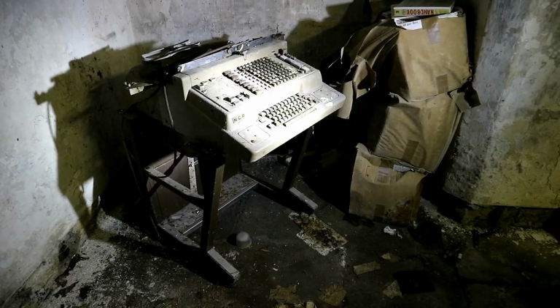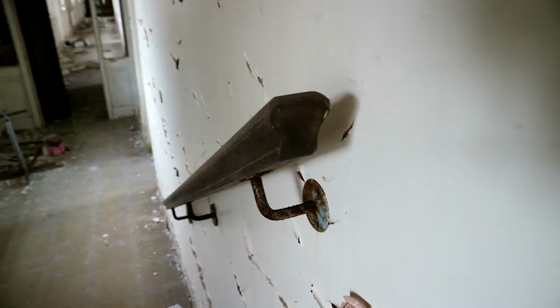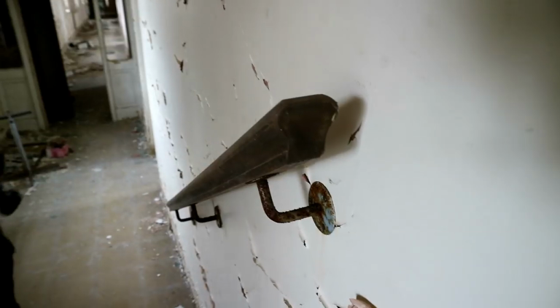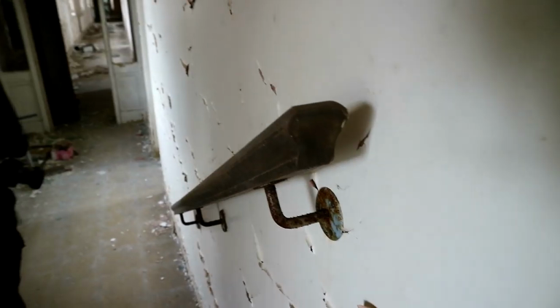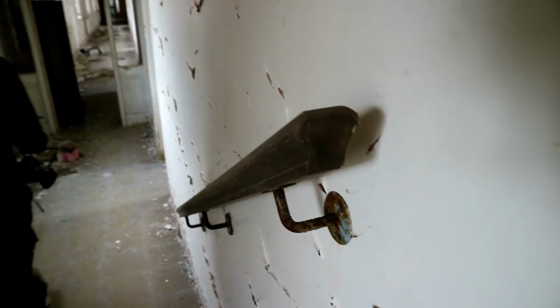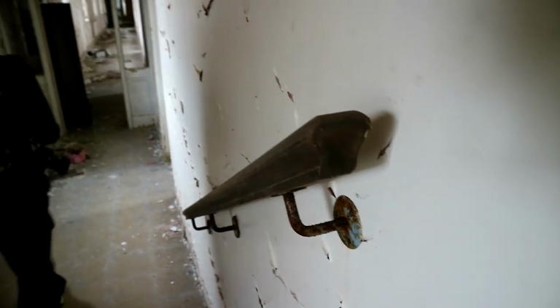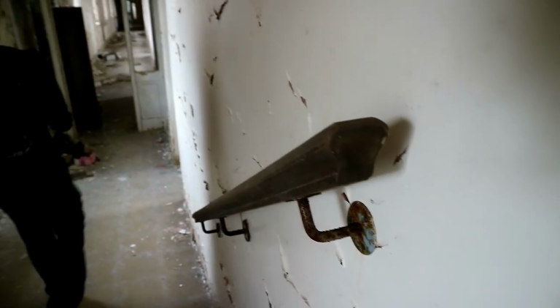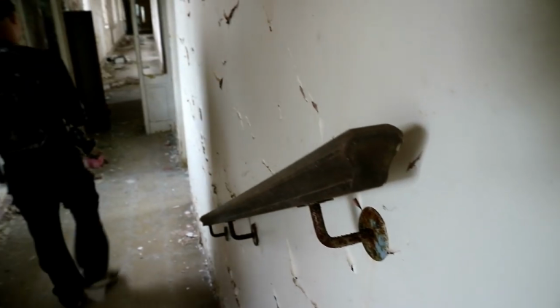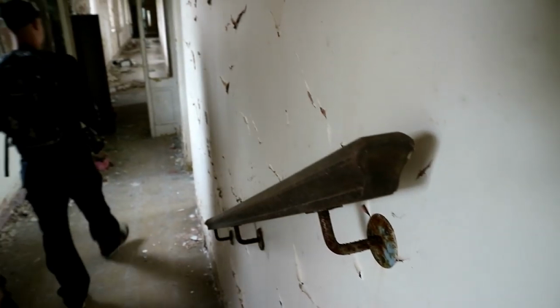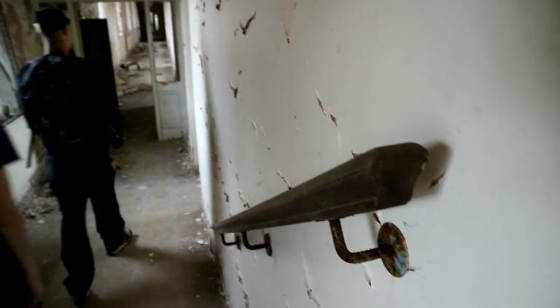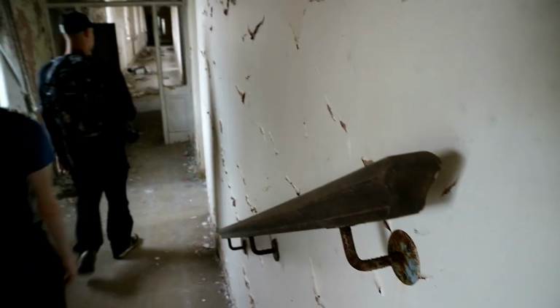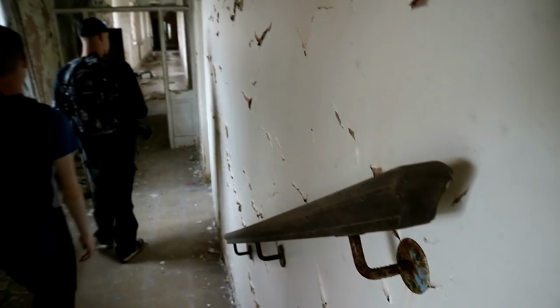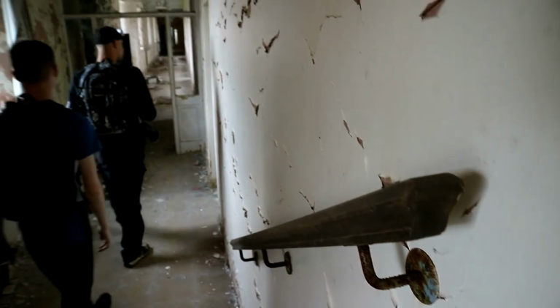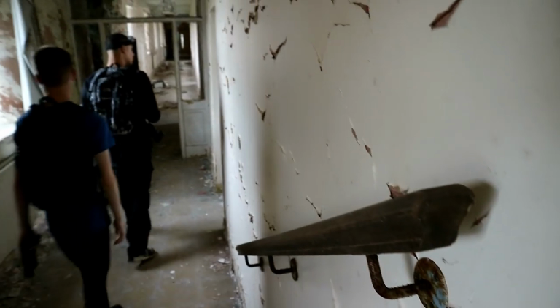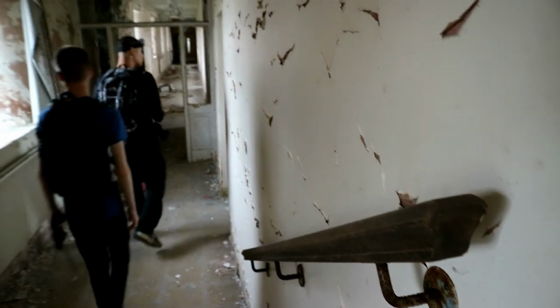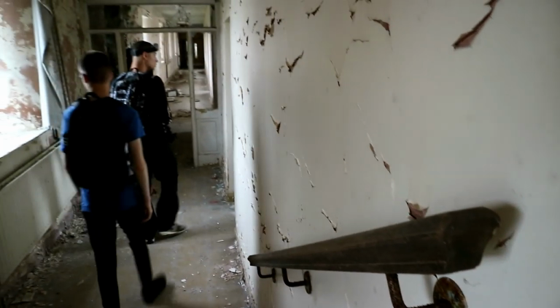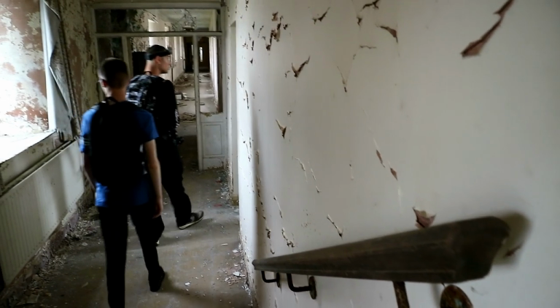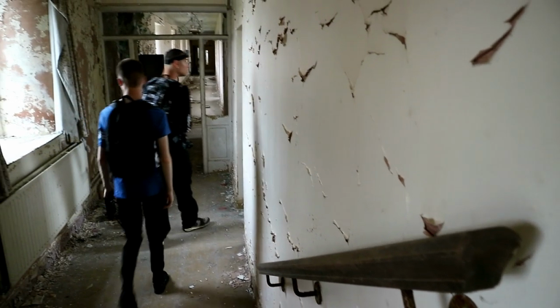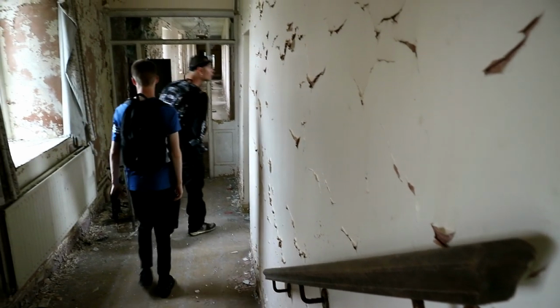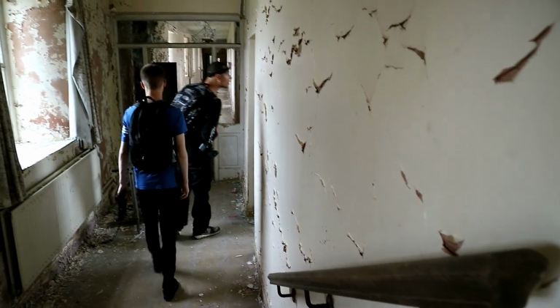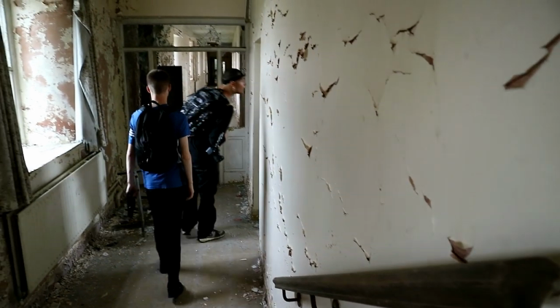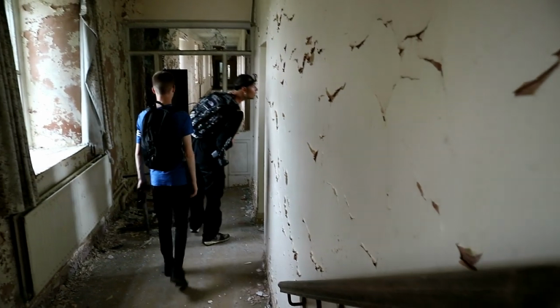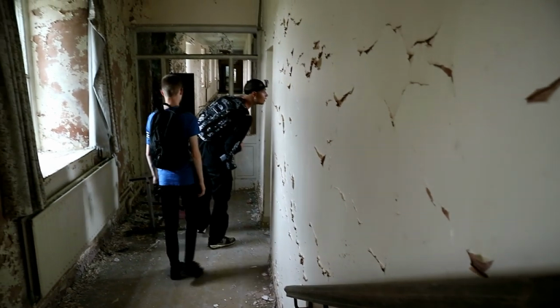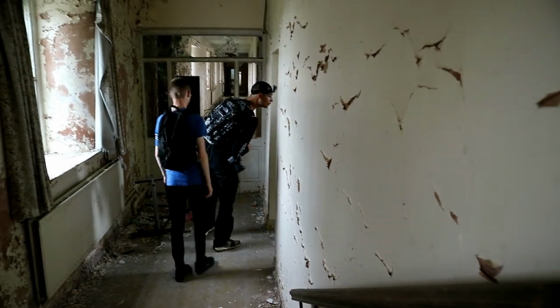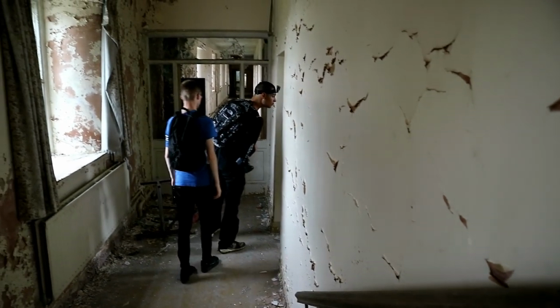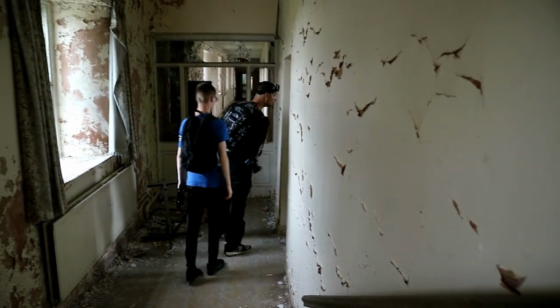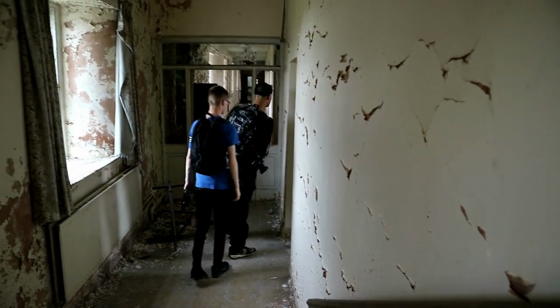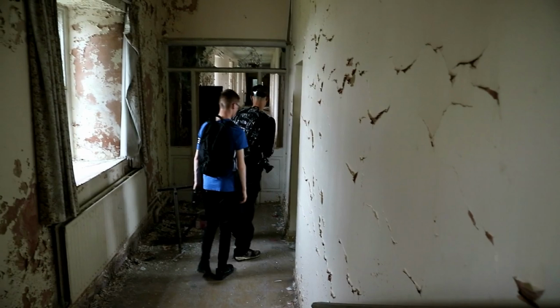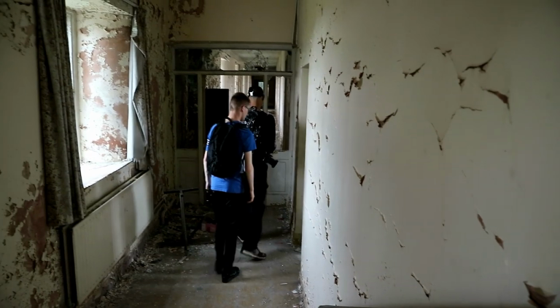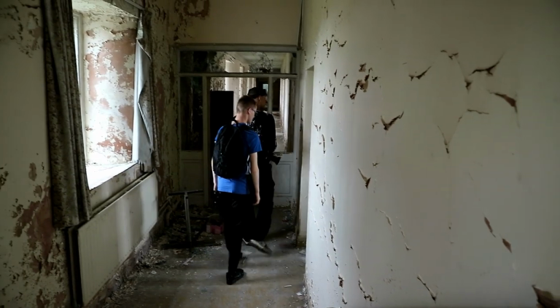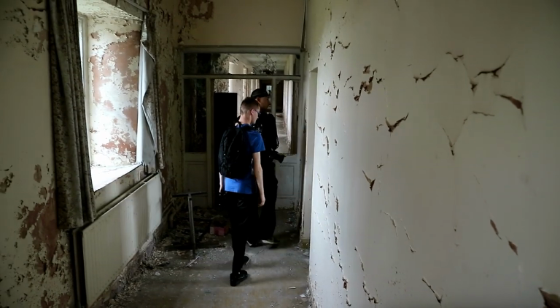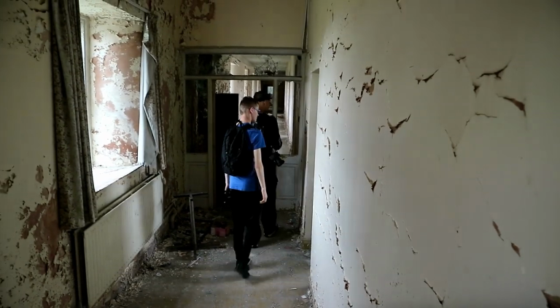Join us as we look inside this disused institution, which links to the dark mental health treatment in Ireland's history.